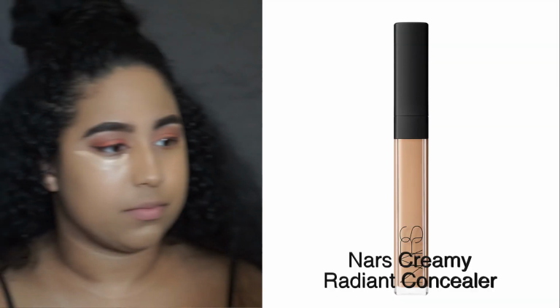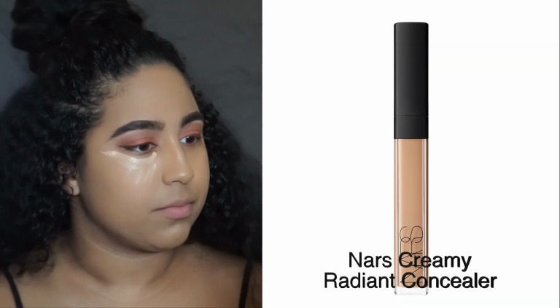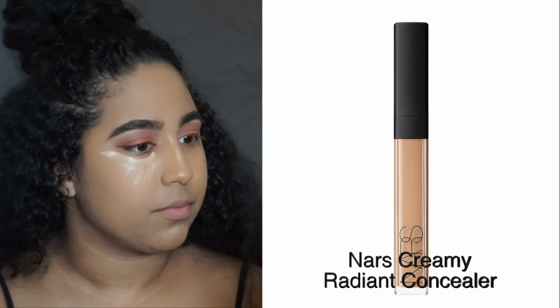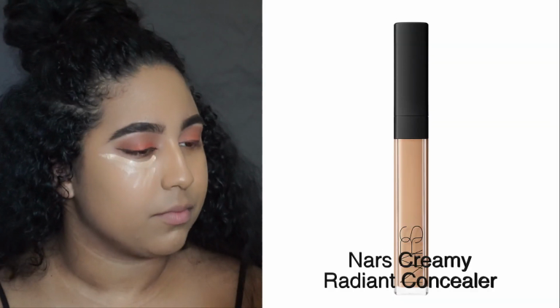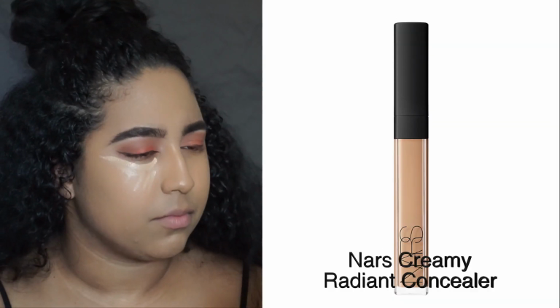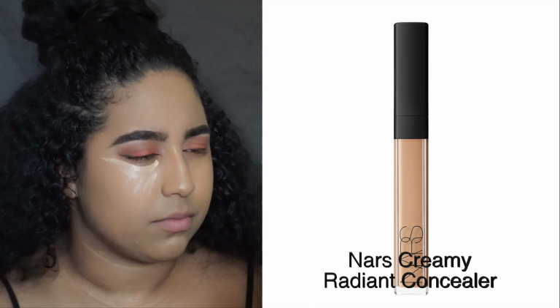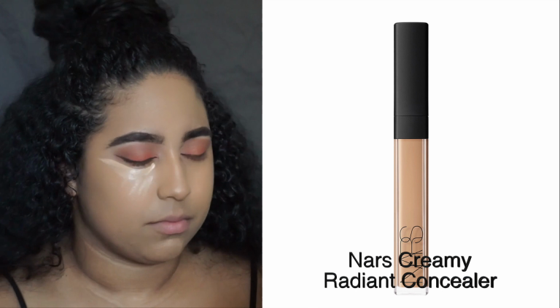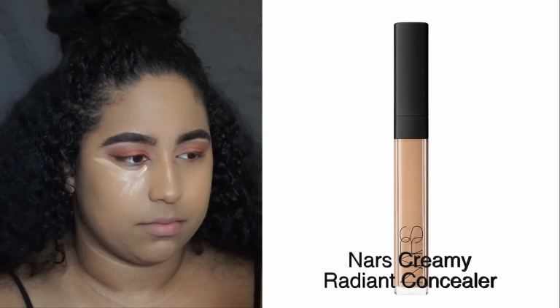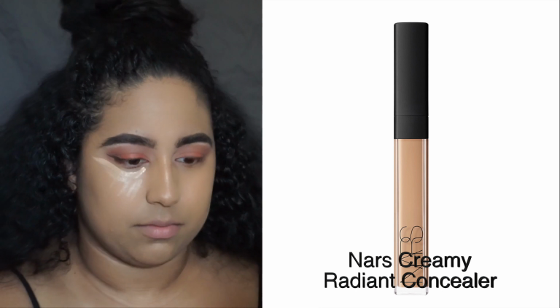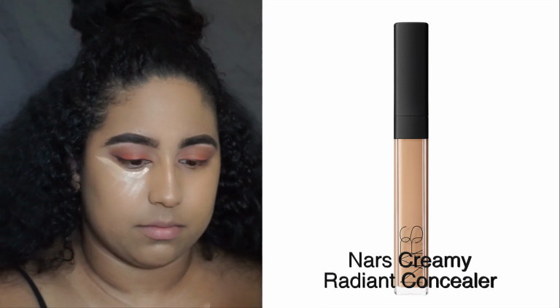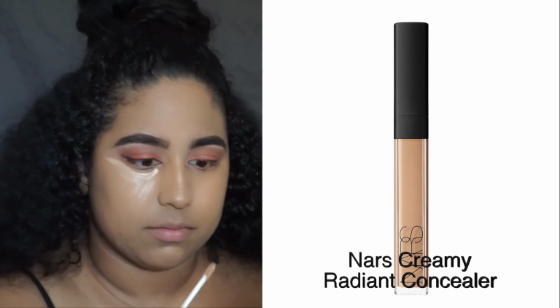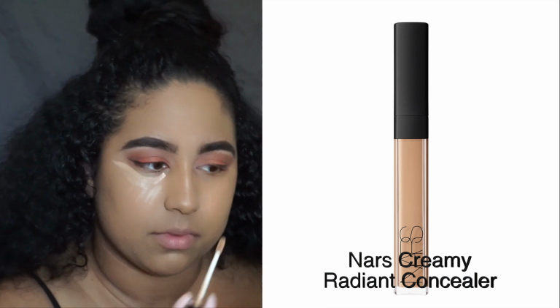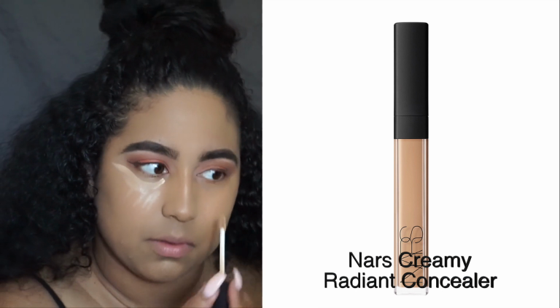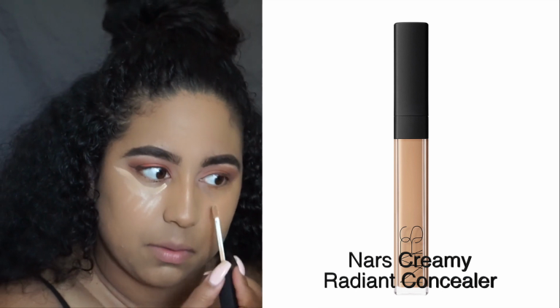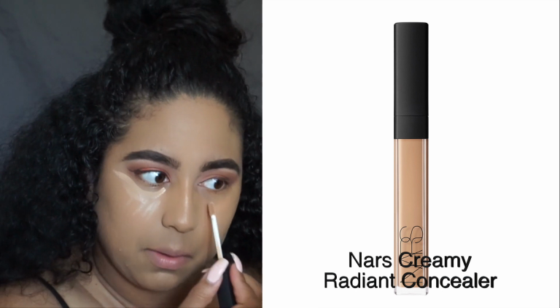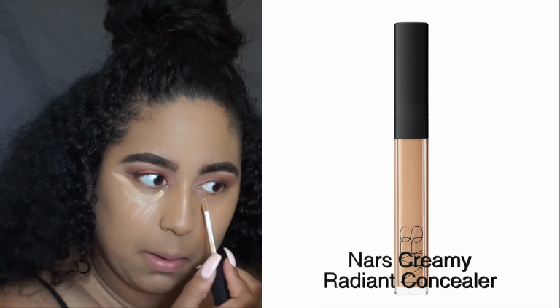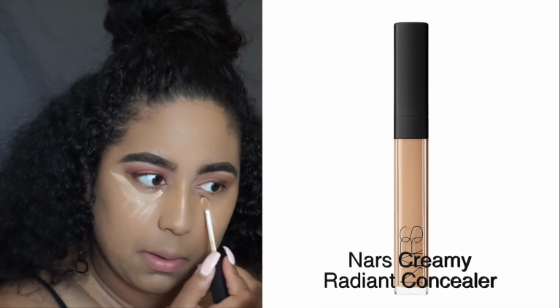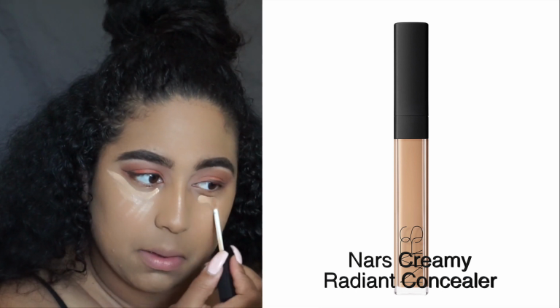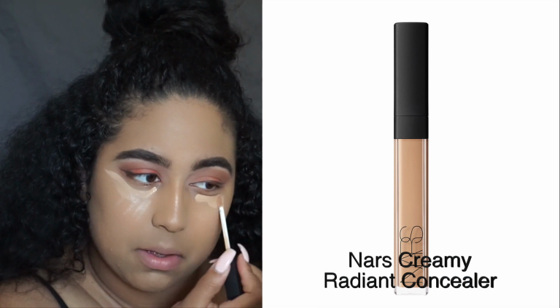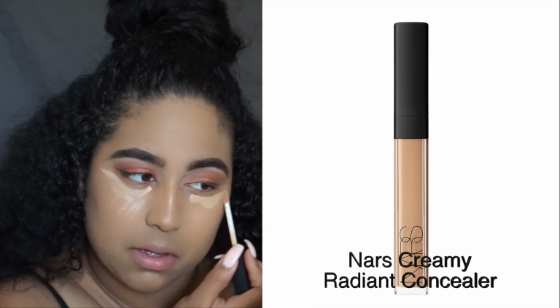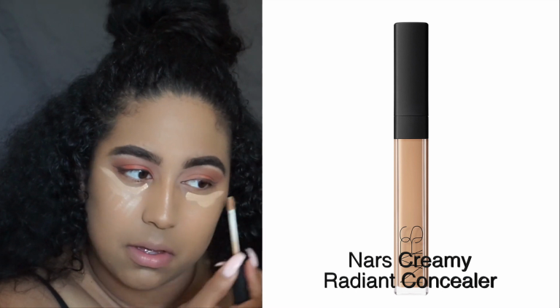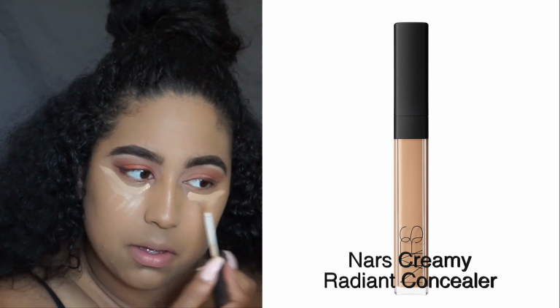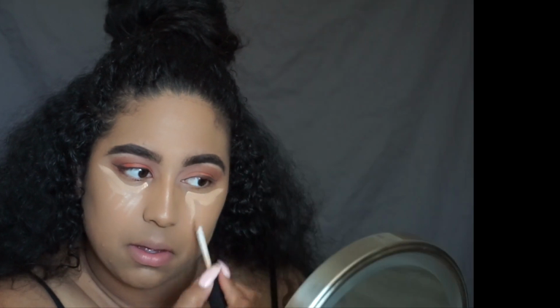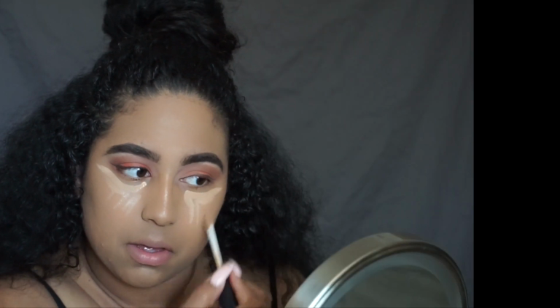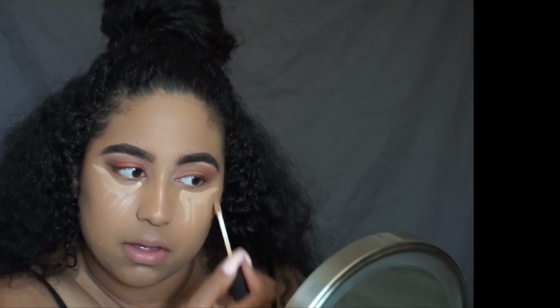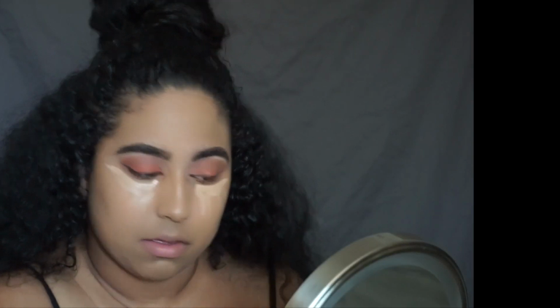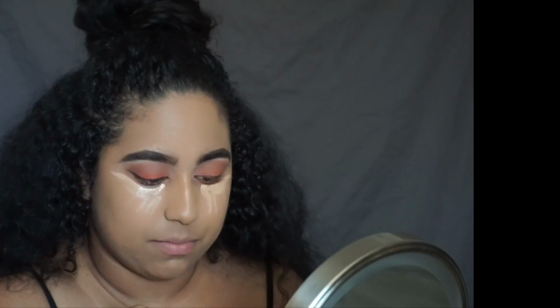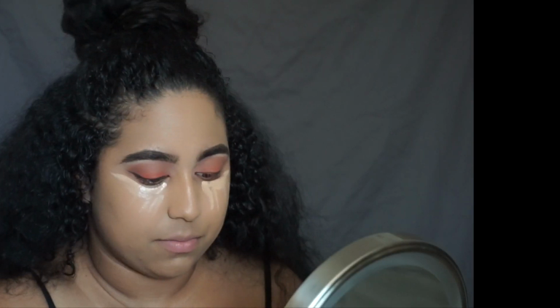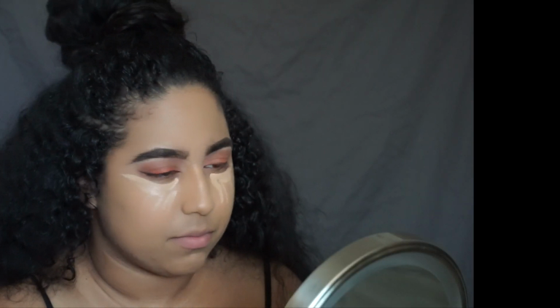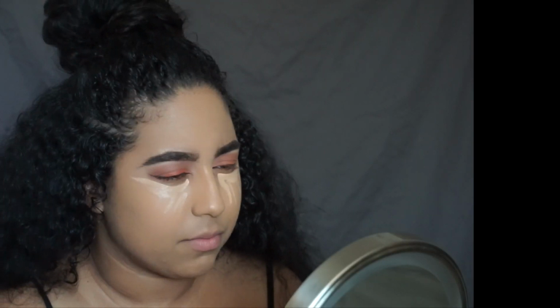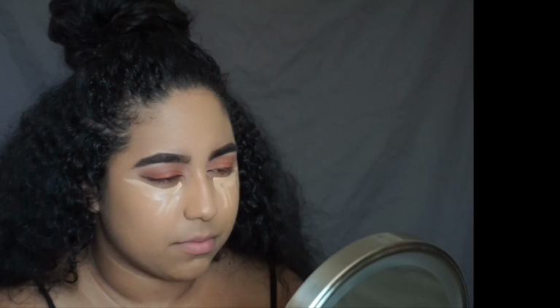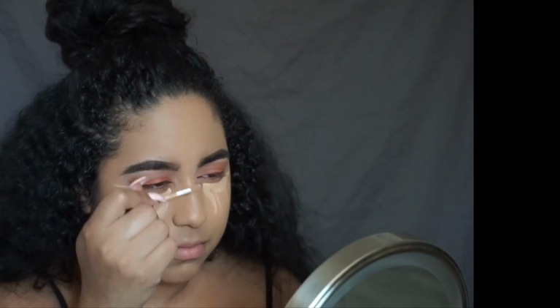Now I'm going to go in with my NARS Creamy Radiant Concealer in the color Custard and I'm going to use that to highlight.